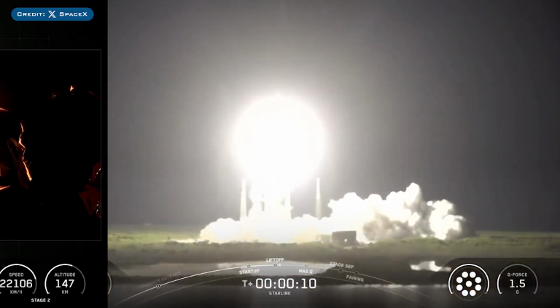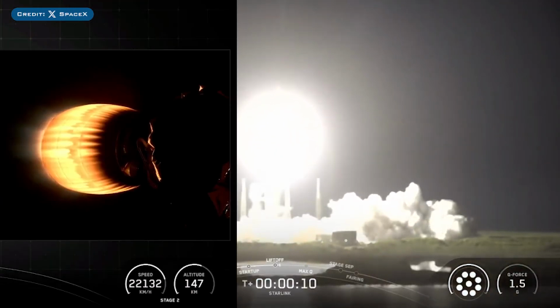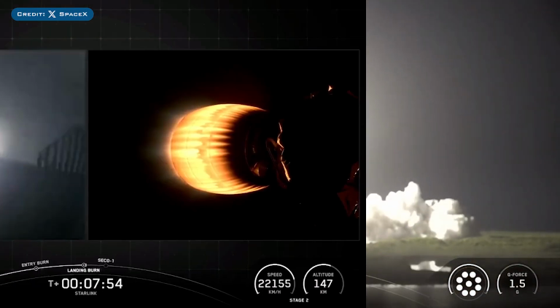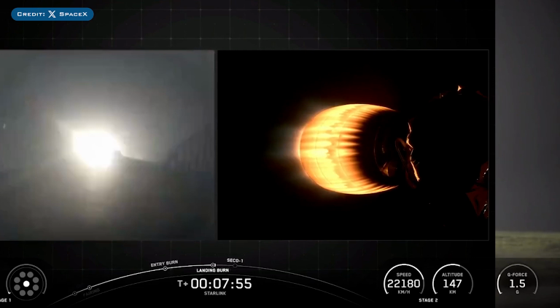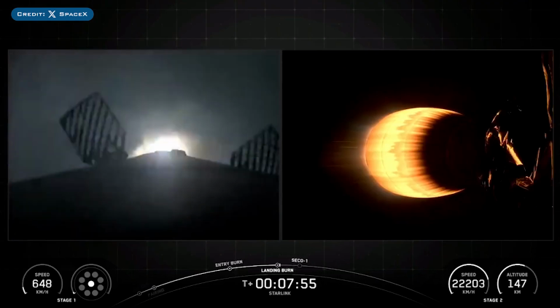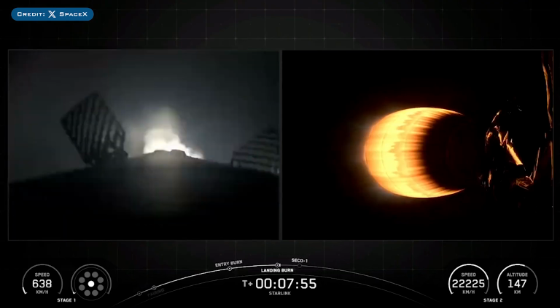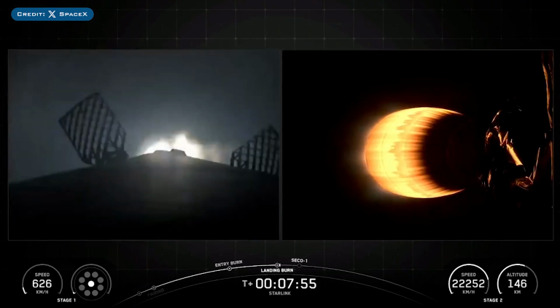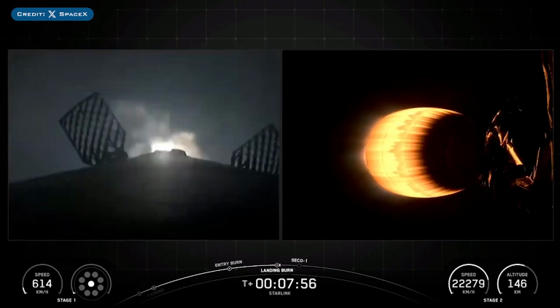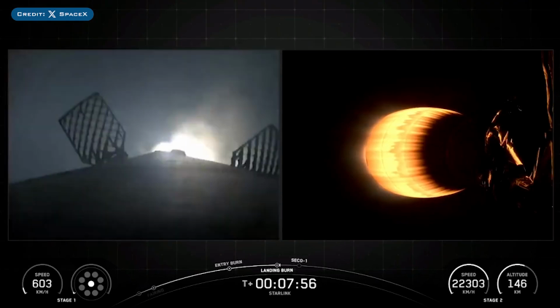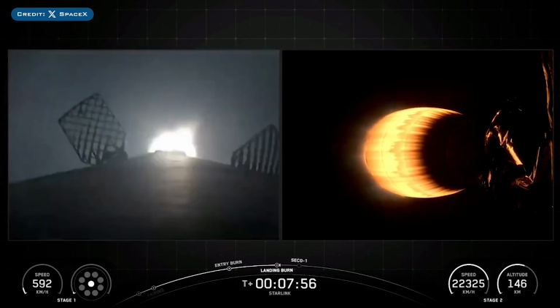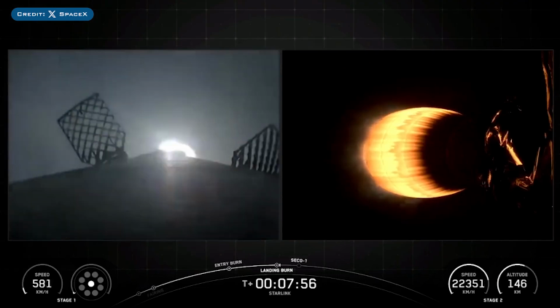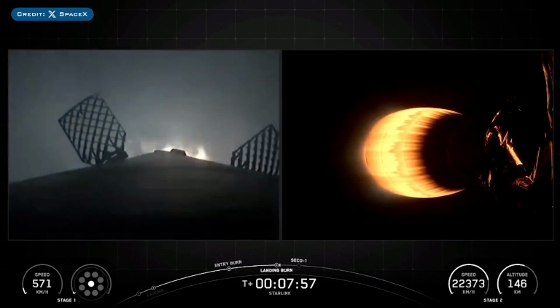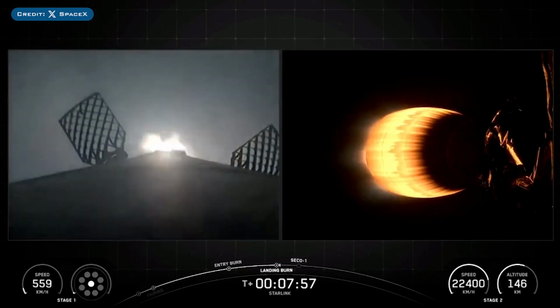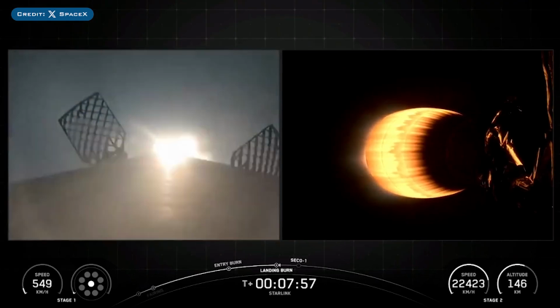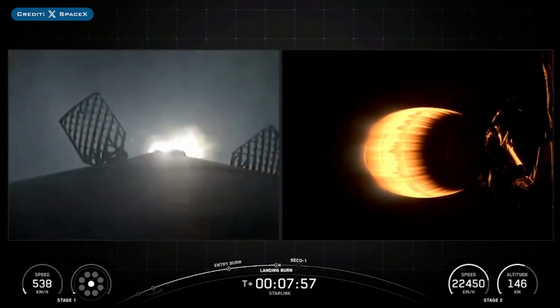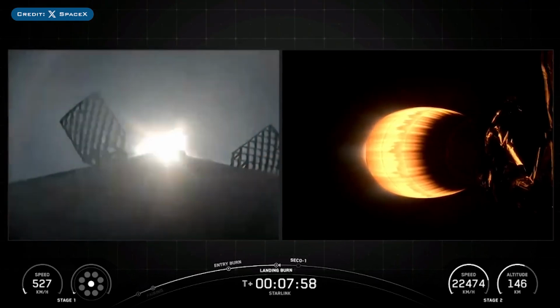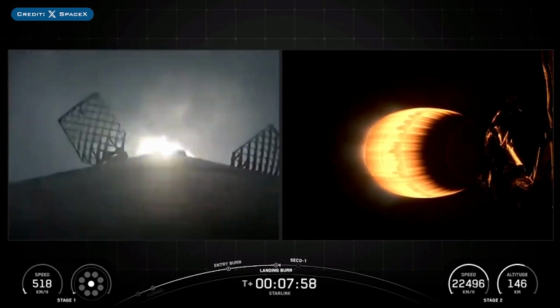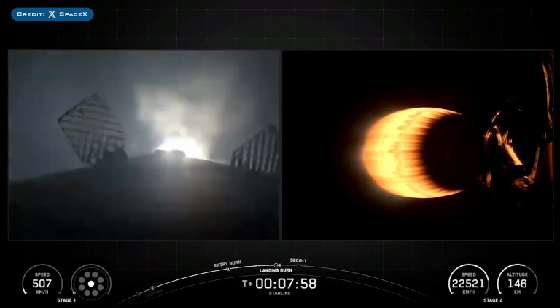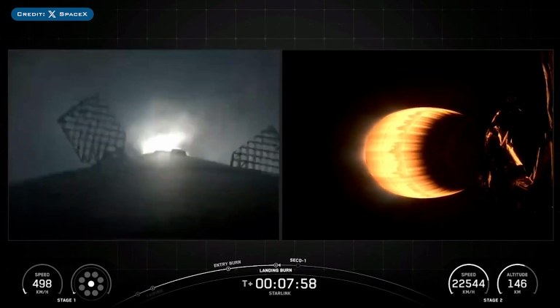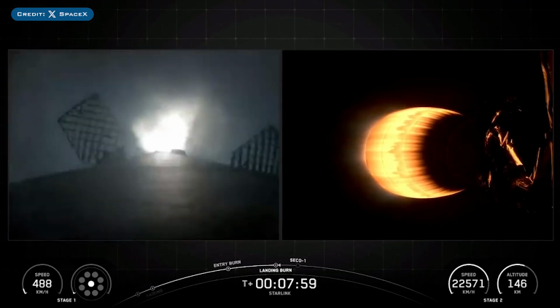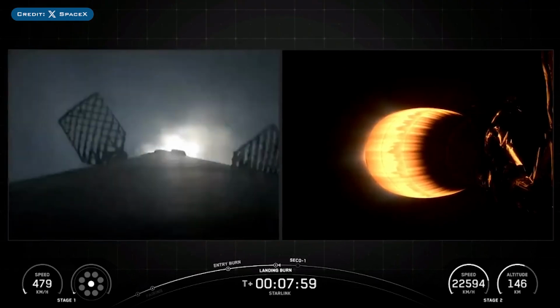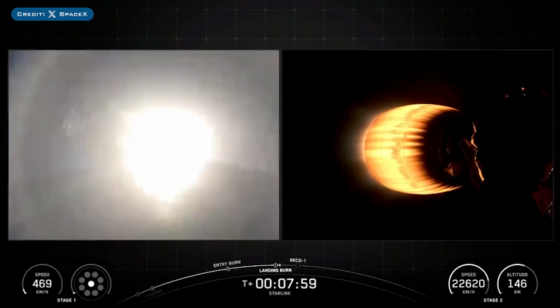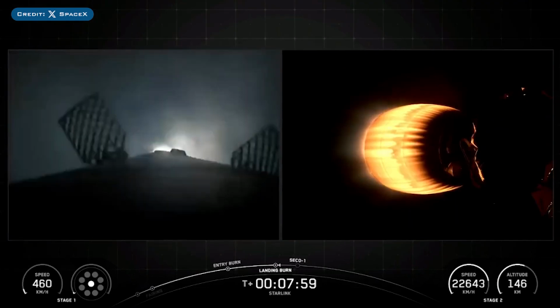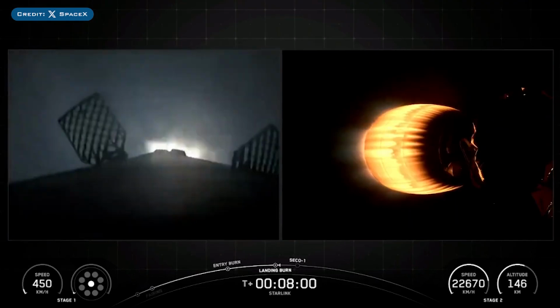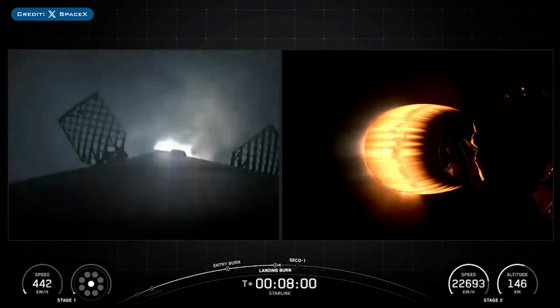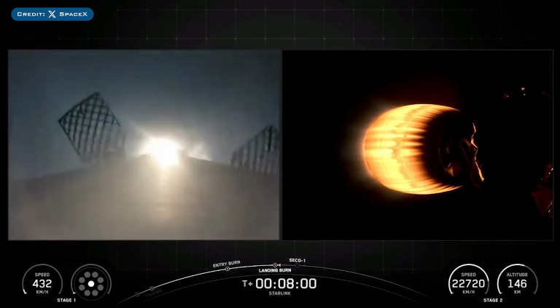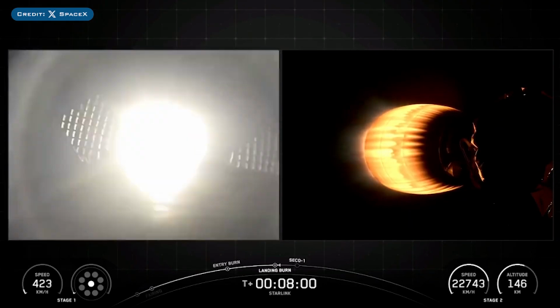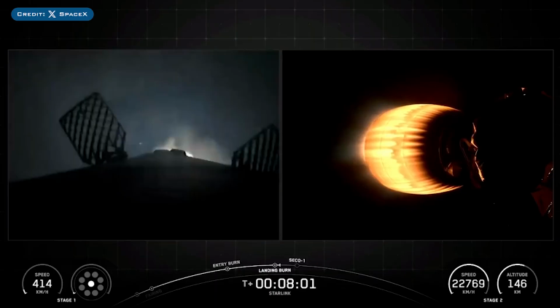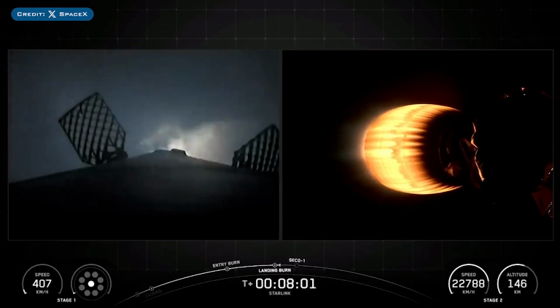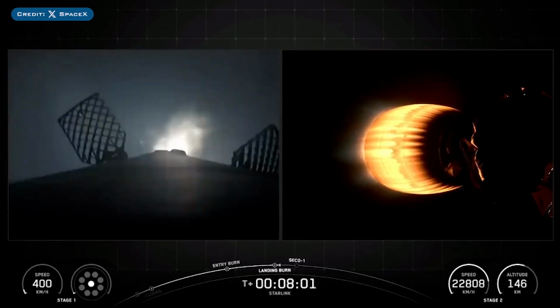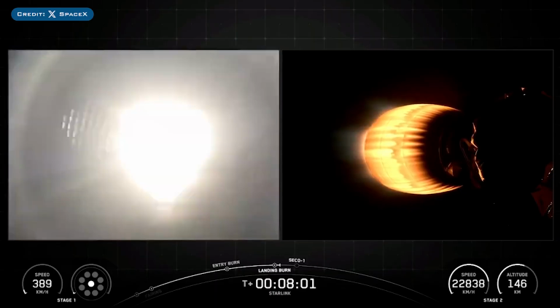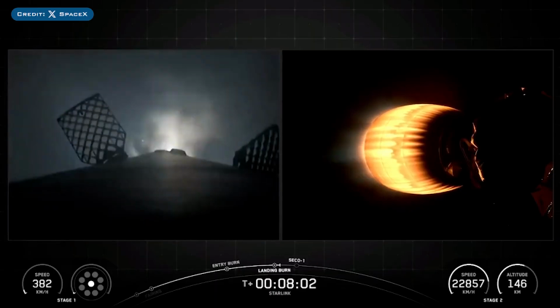The booster which launched this mission, B1069, then landed successfully for the 25th time on the droneship A Shortfall of Gravitas.